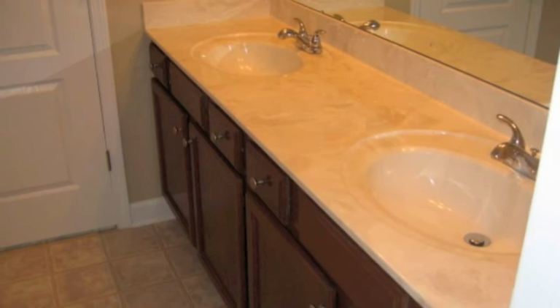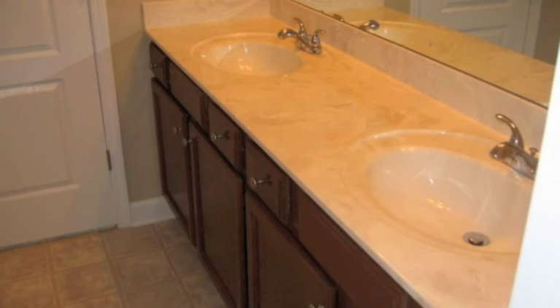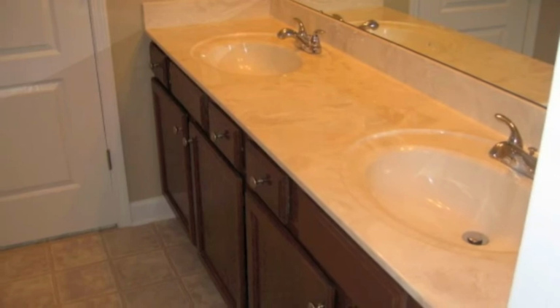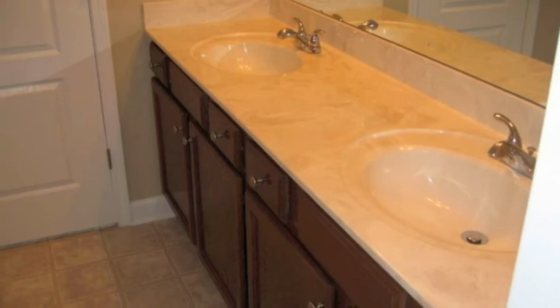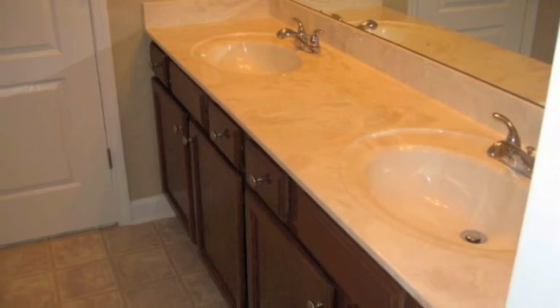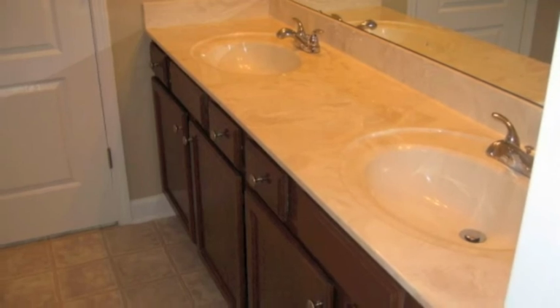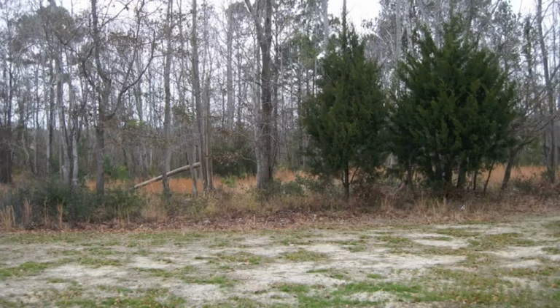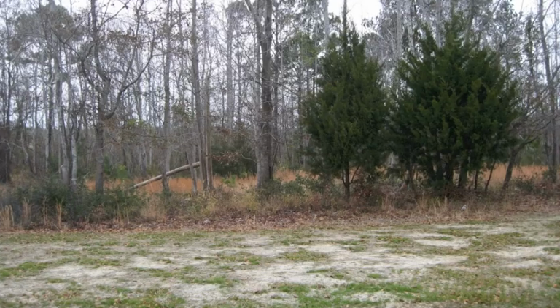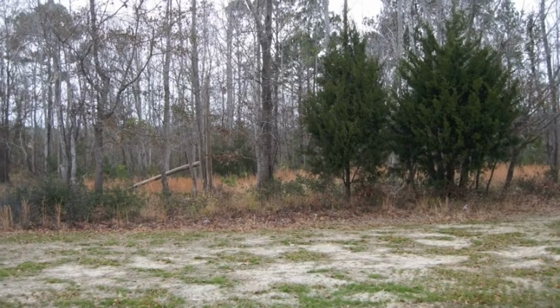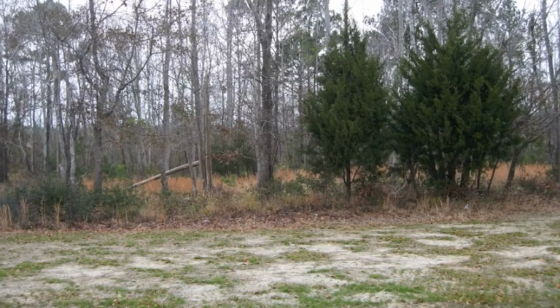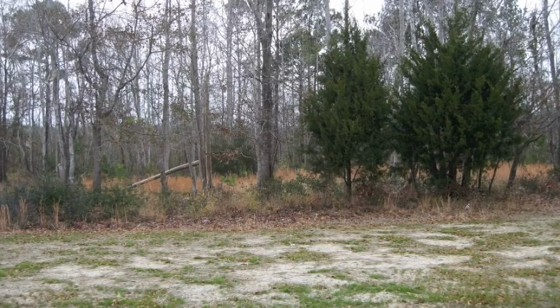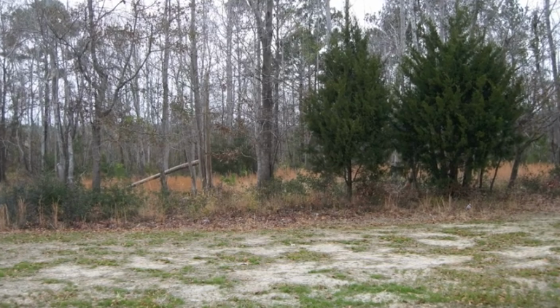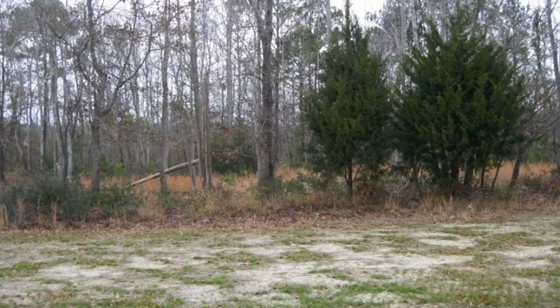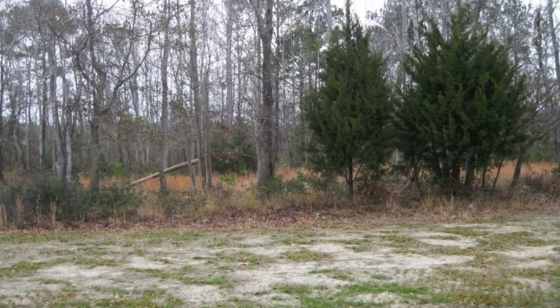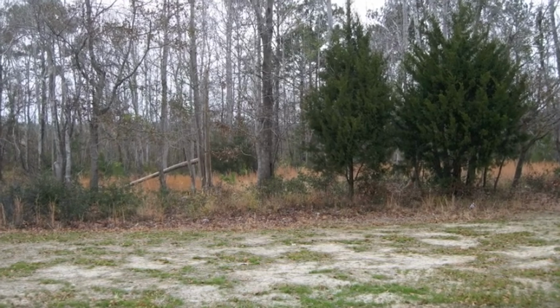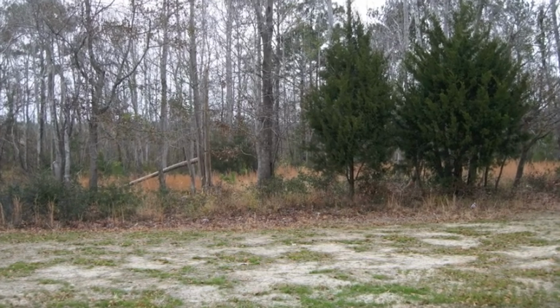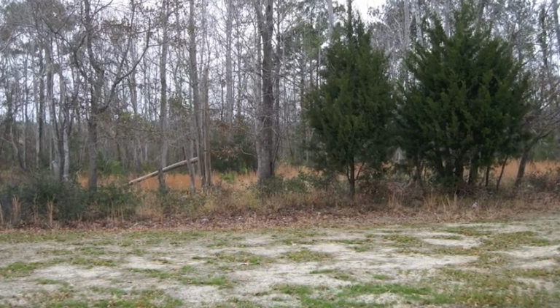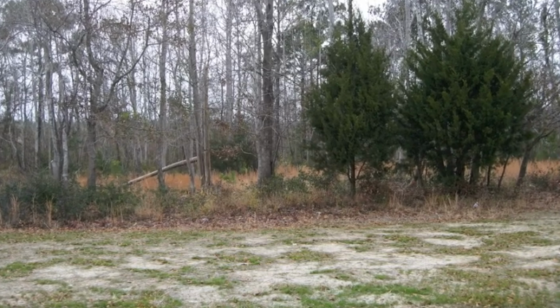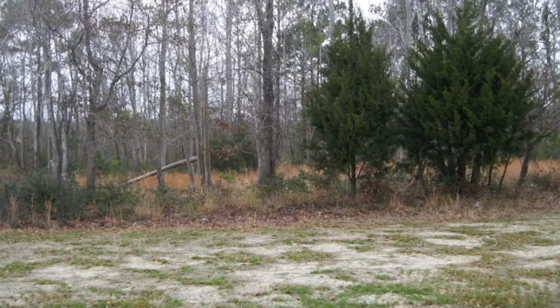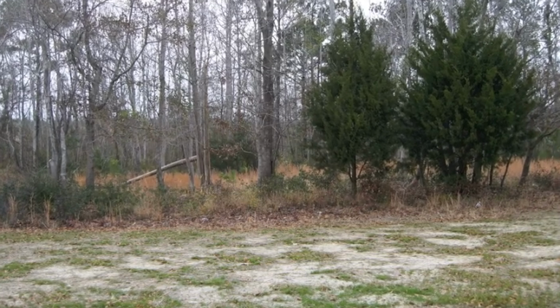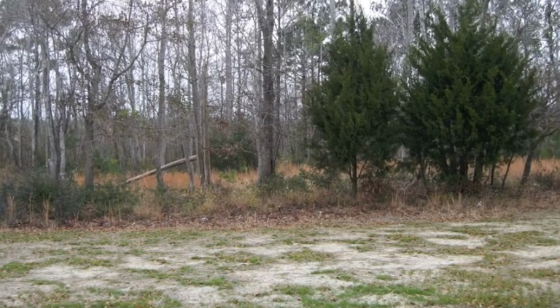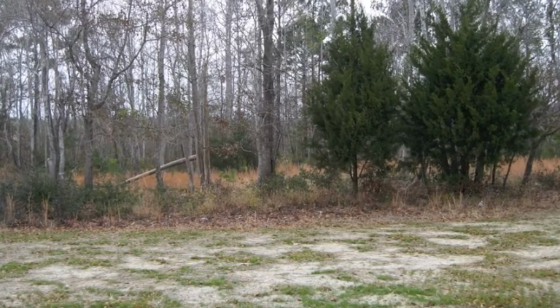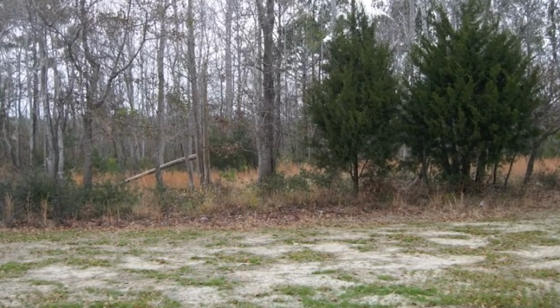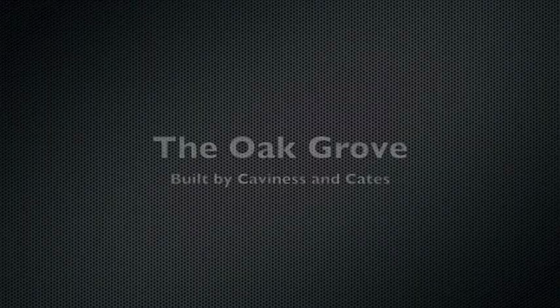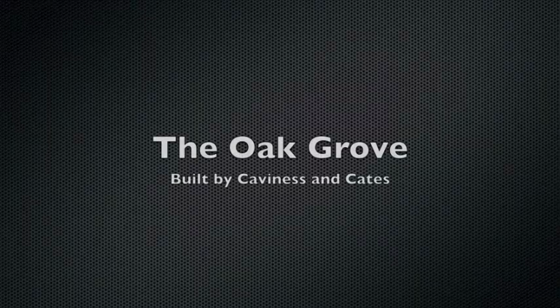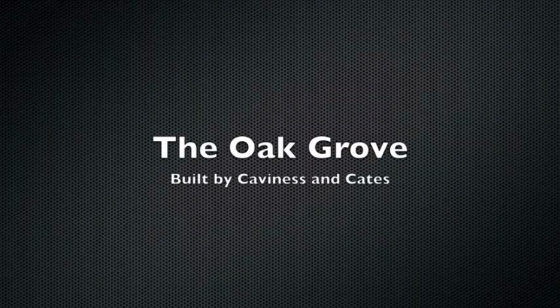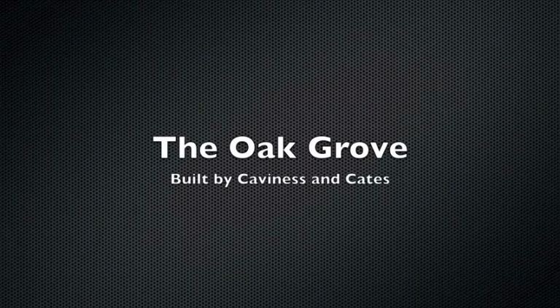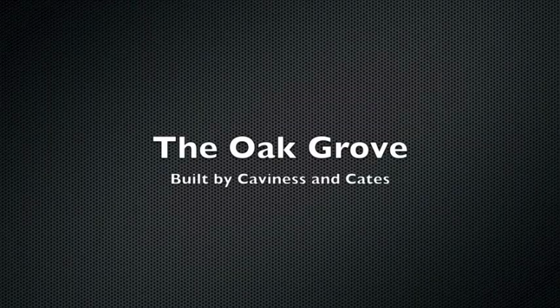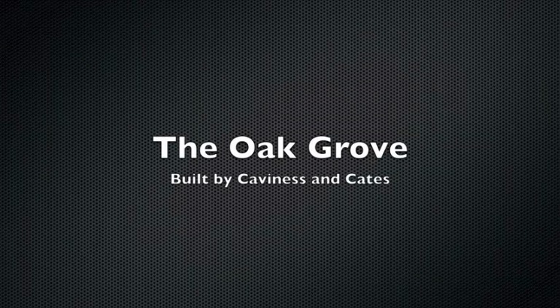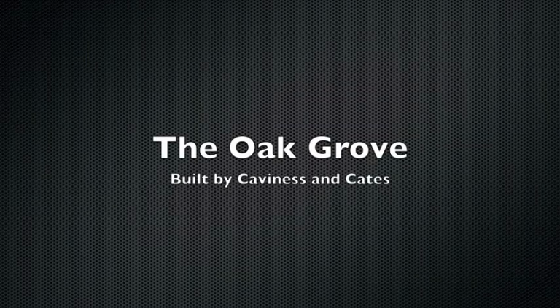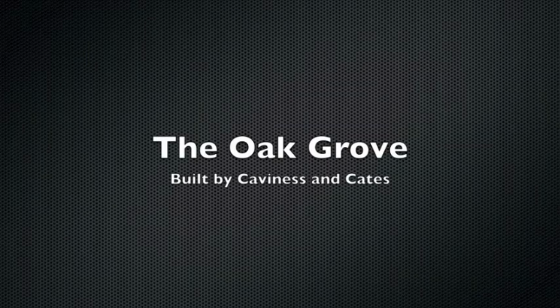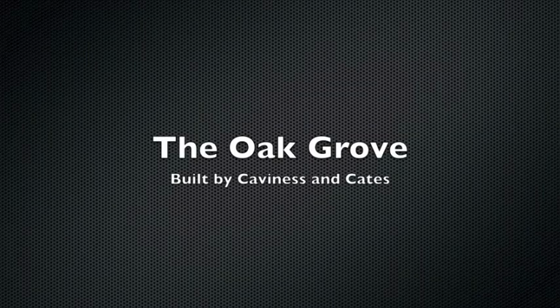This home is typically built on lots backing up to a natural area, and this is the Oak Grove built by Cavendish and Cates.